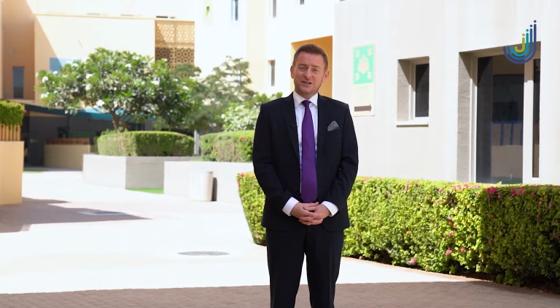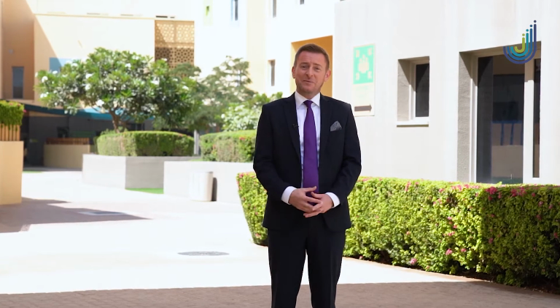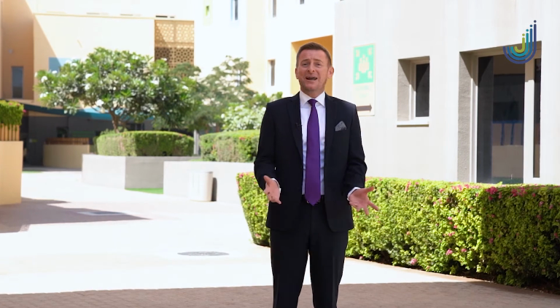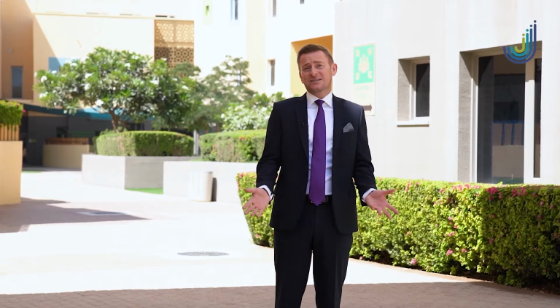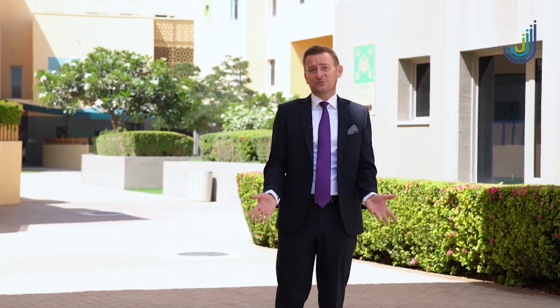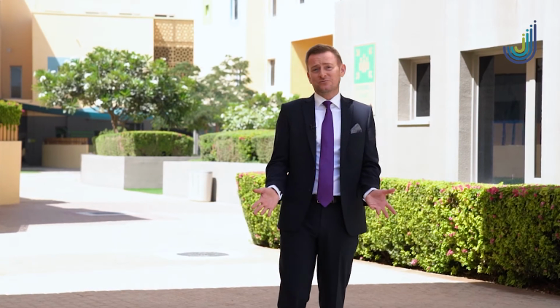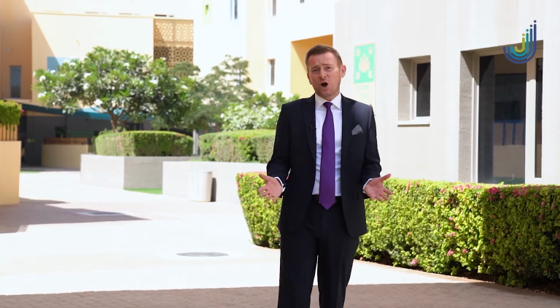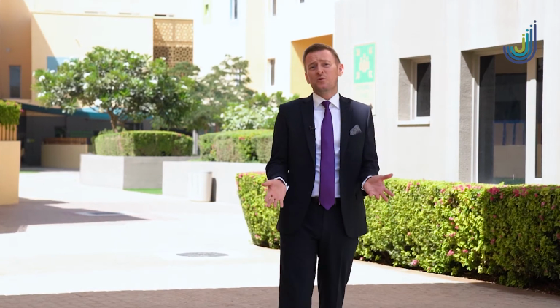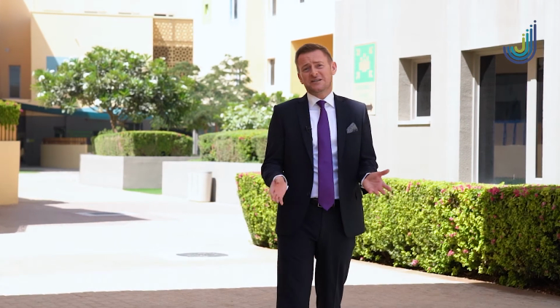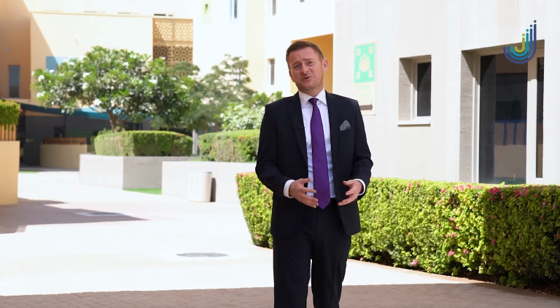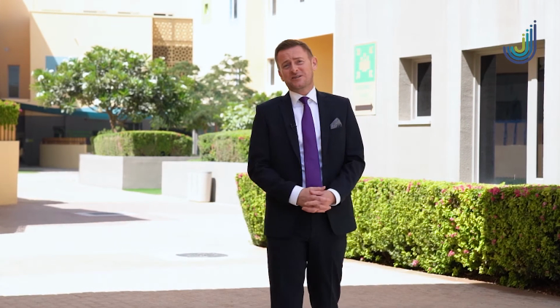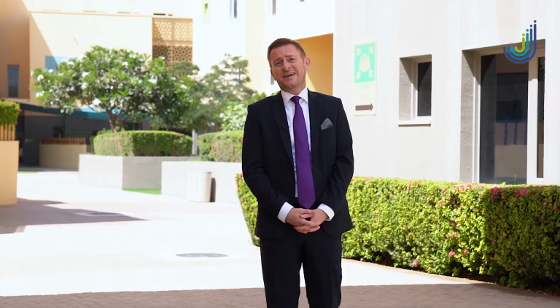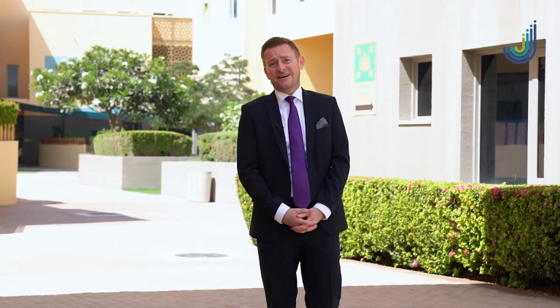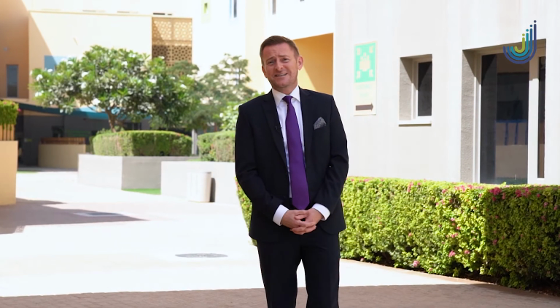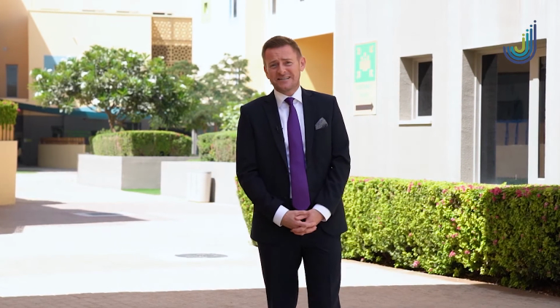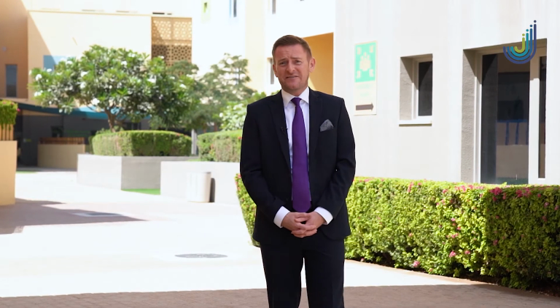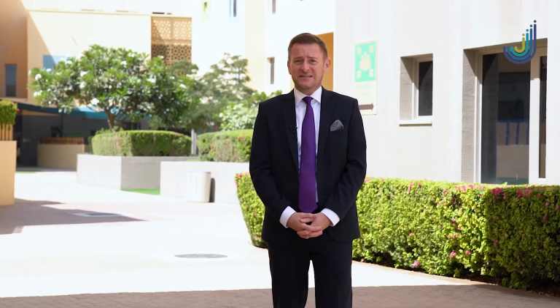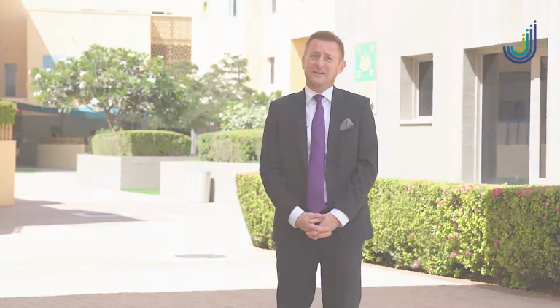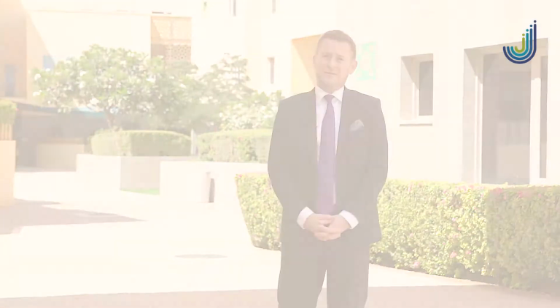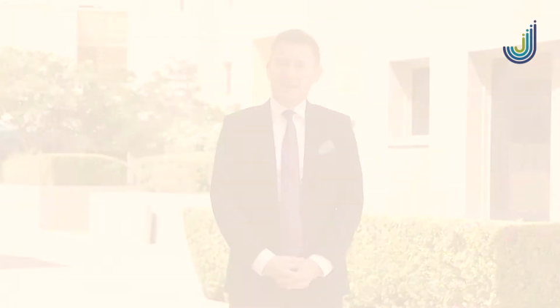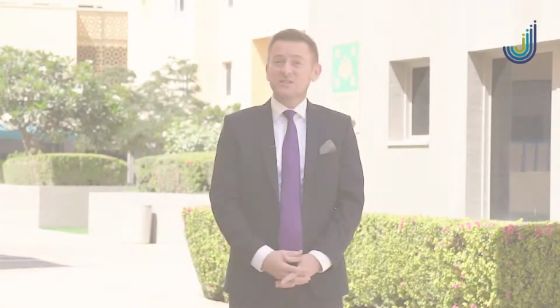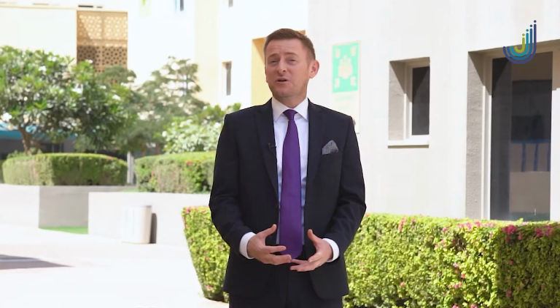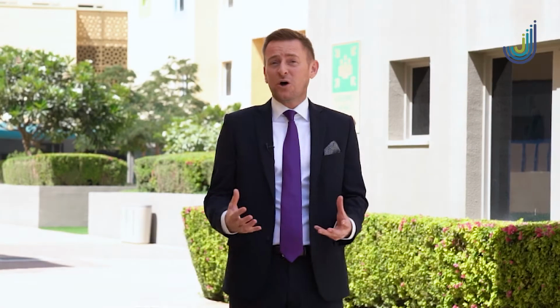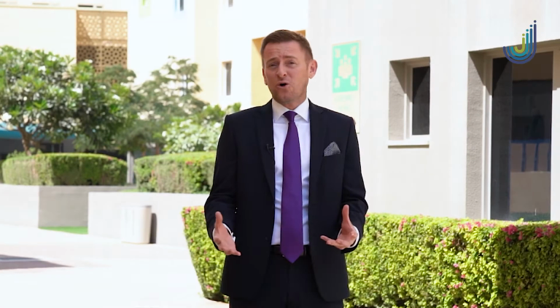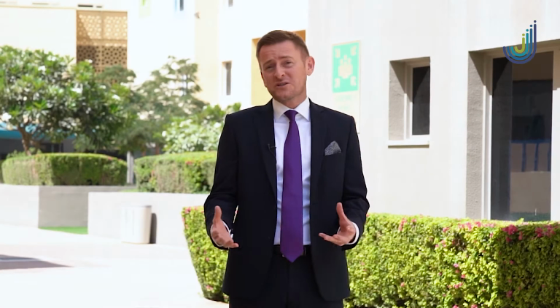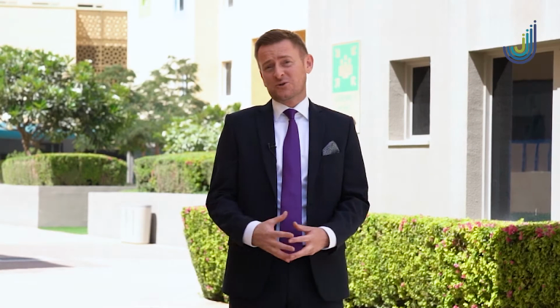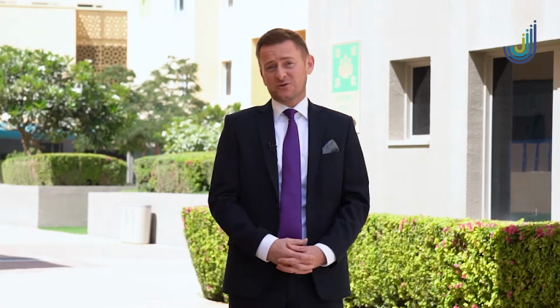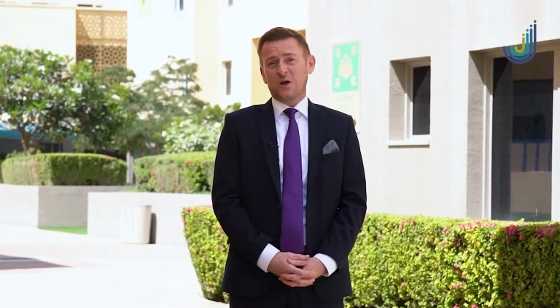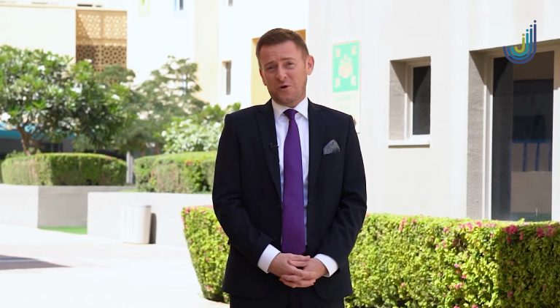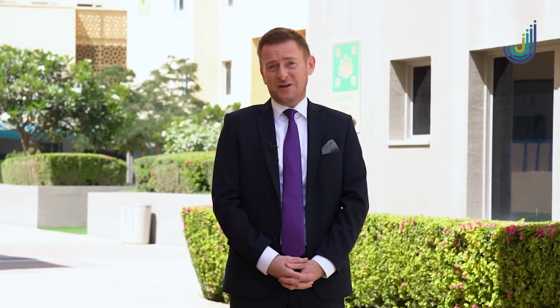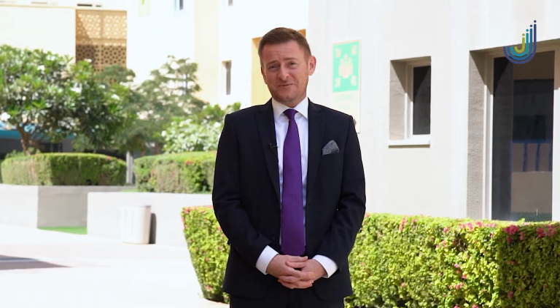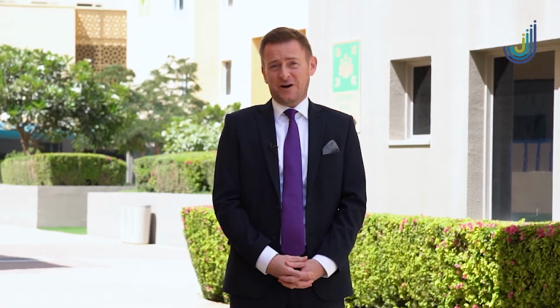Jebel Ali School opened its doors in 1977. It is one of the older schools within Dubai.